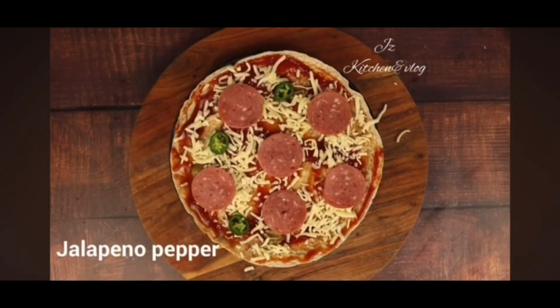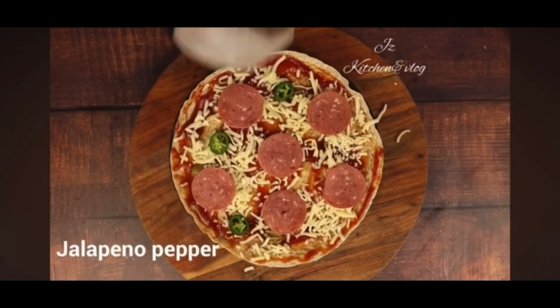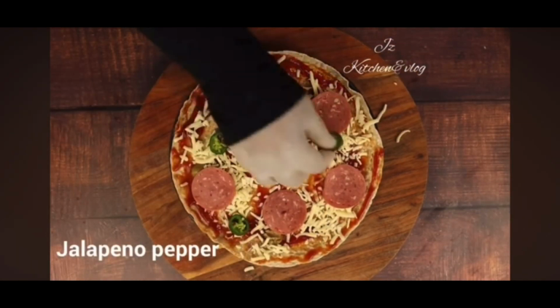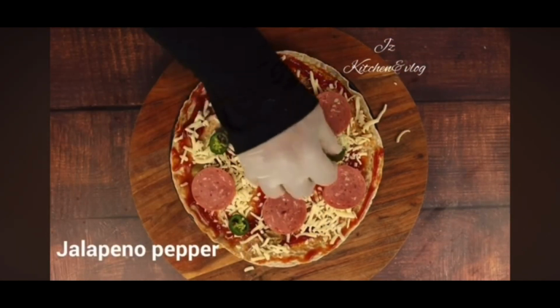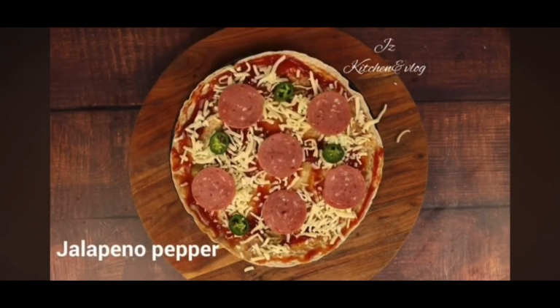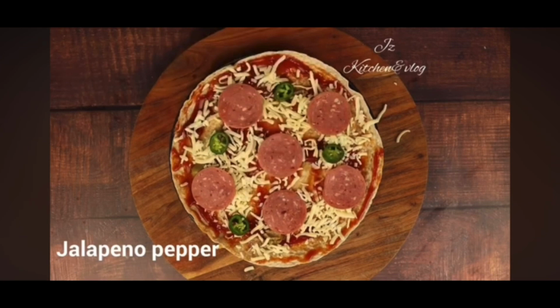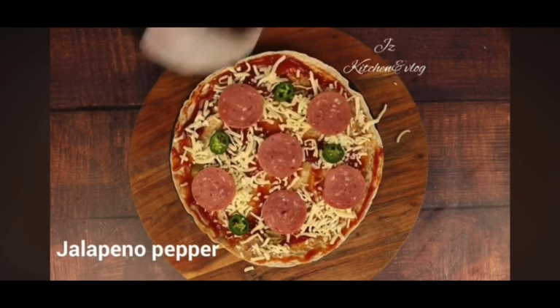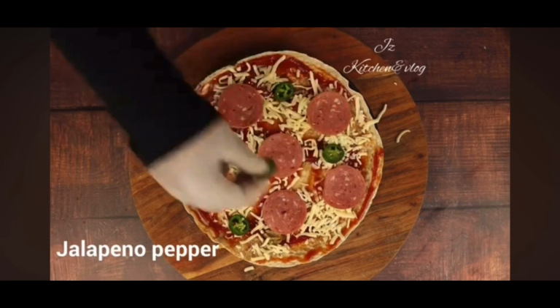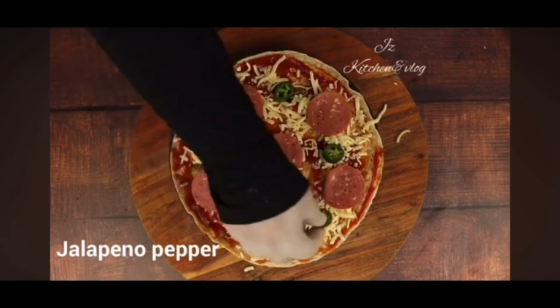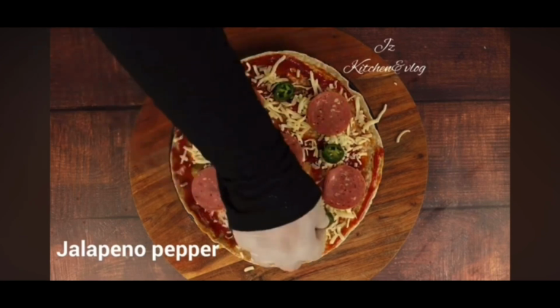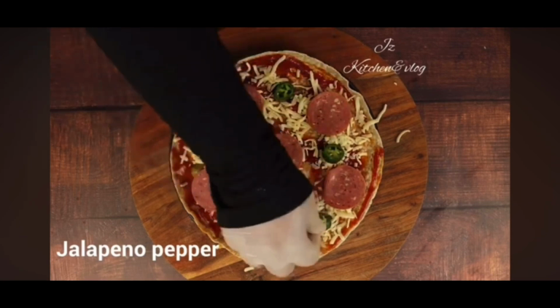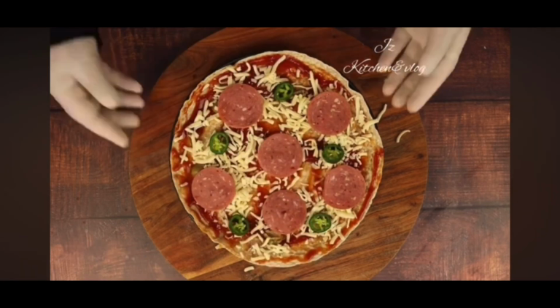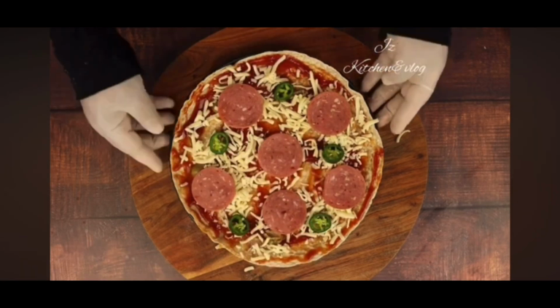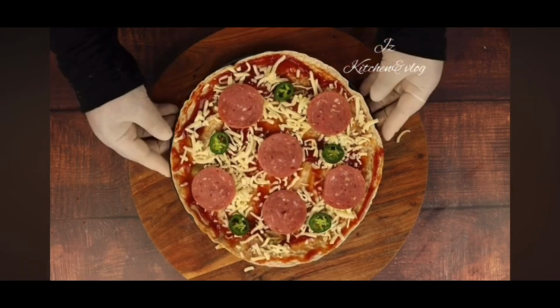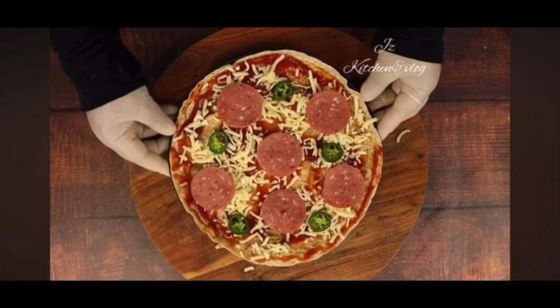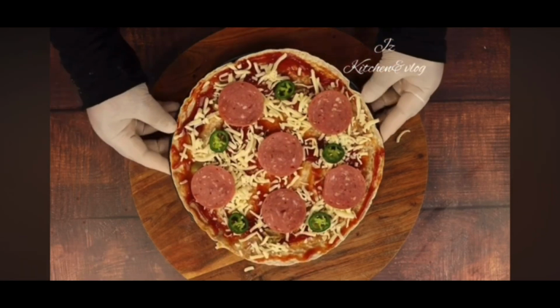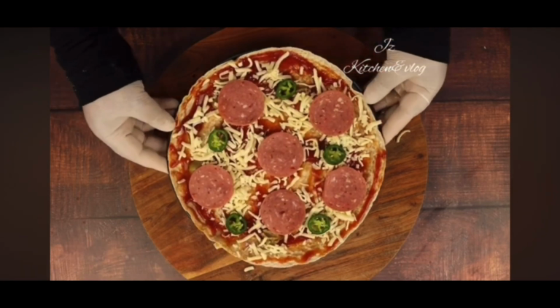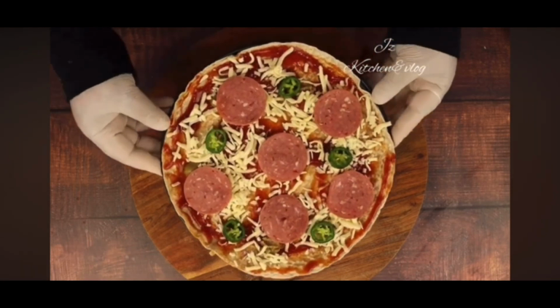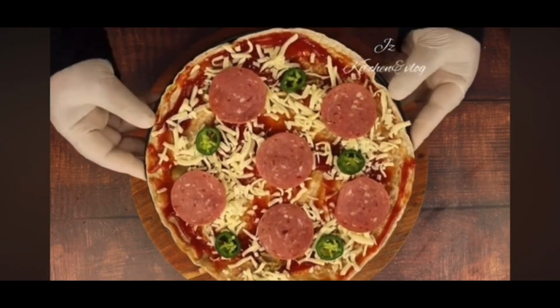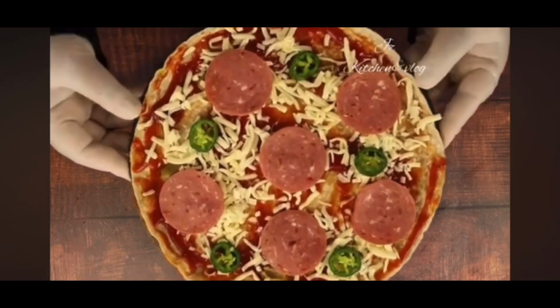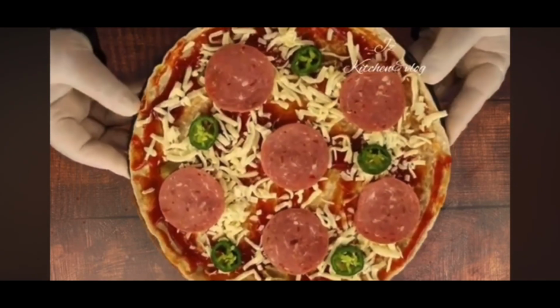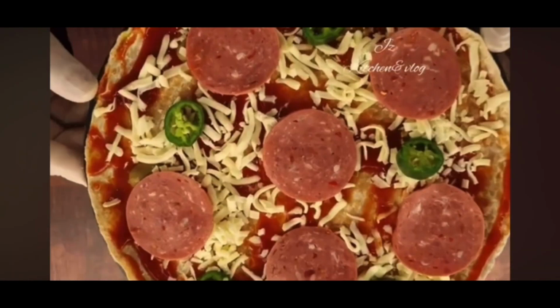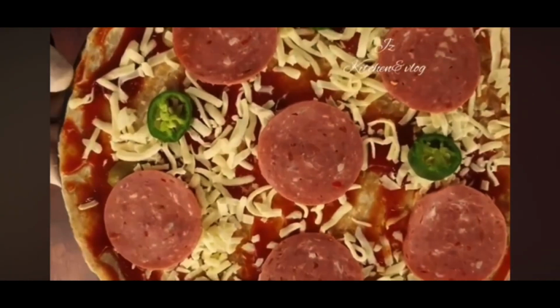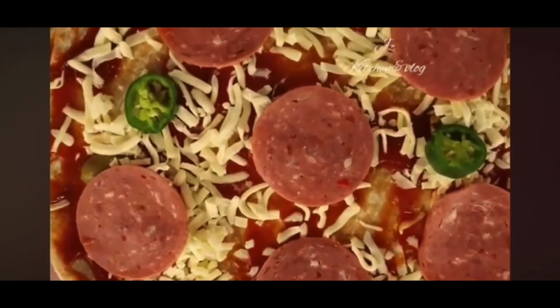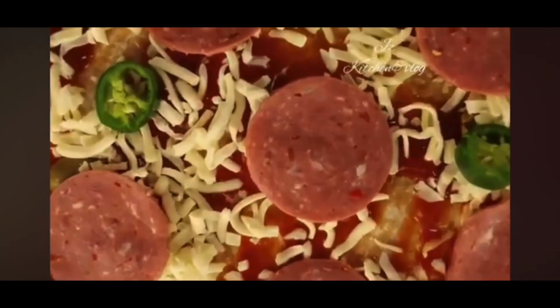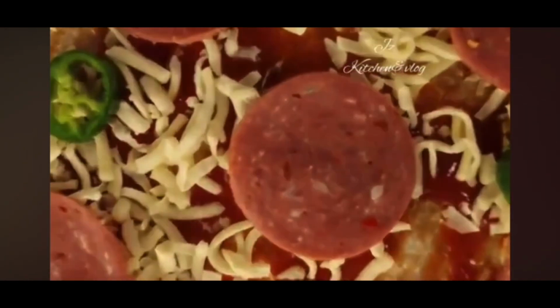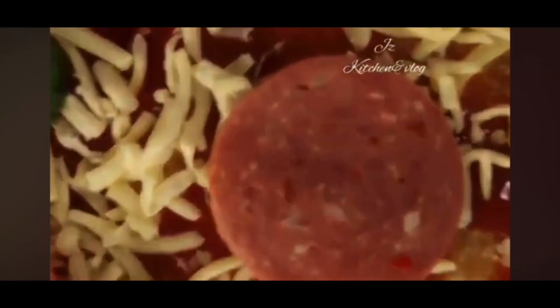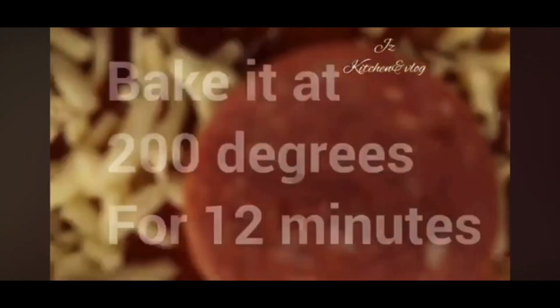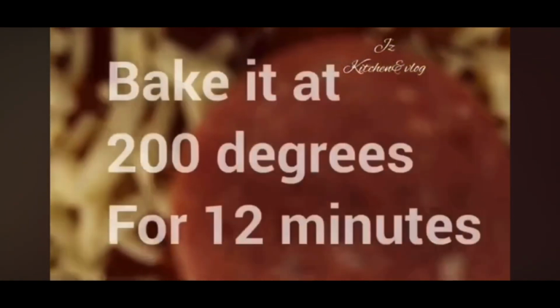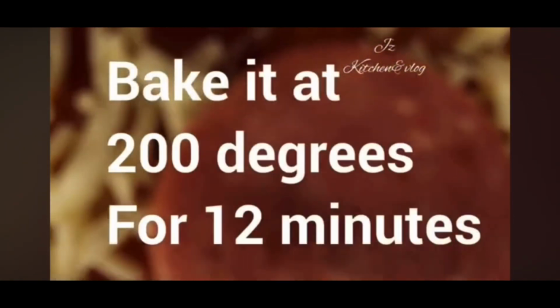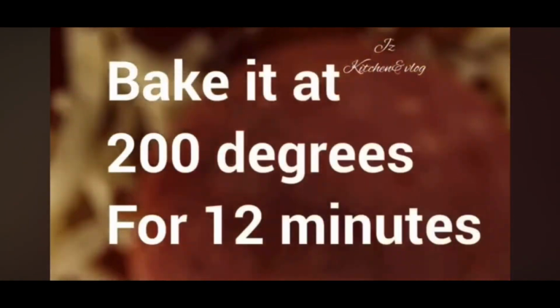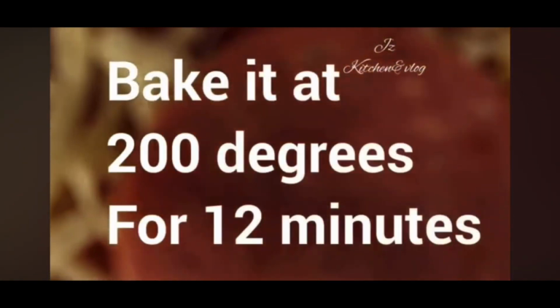If you don't like it, I will add a little bit of cheese. I will skip it.